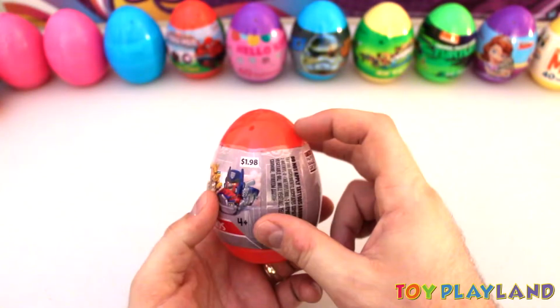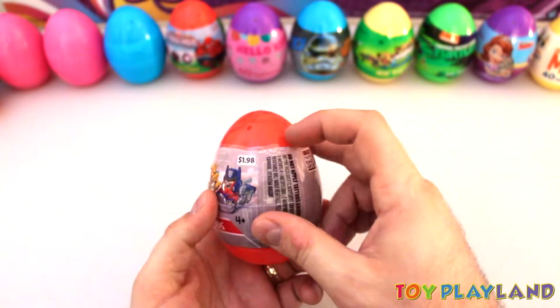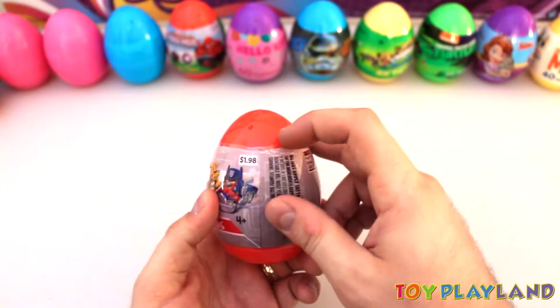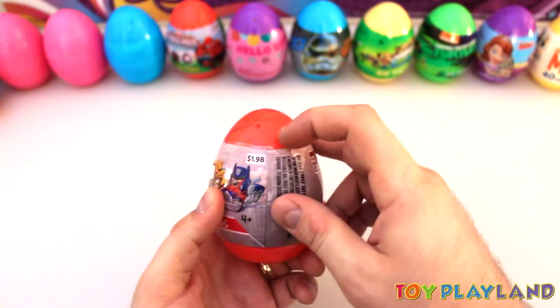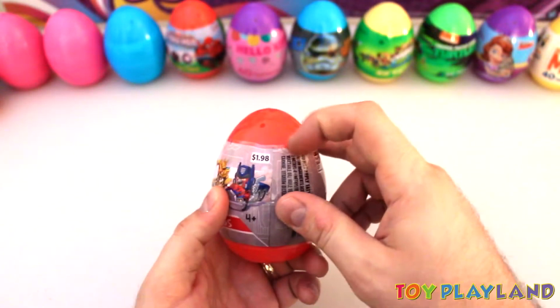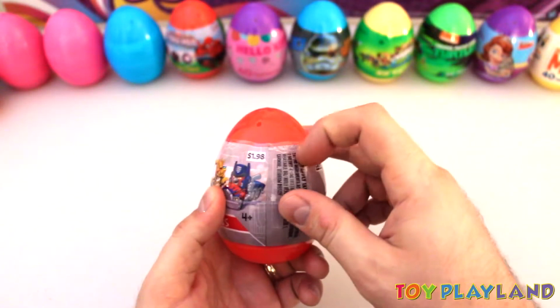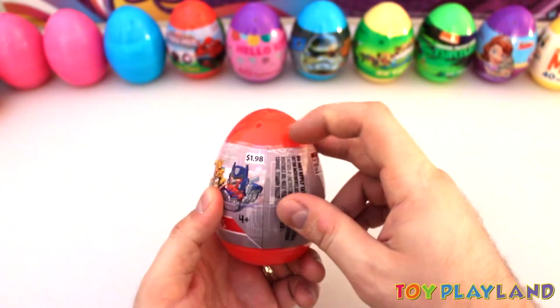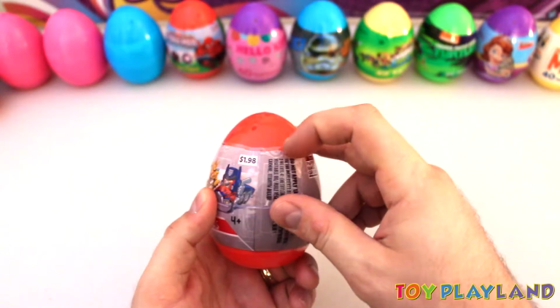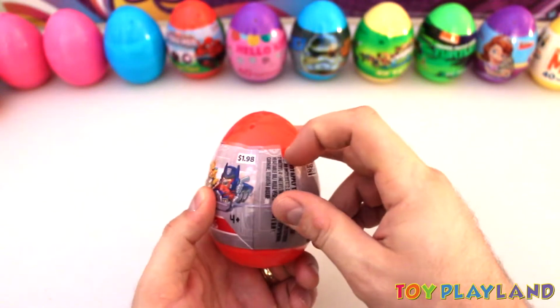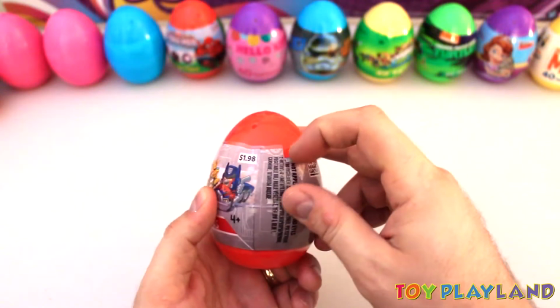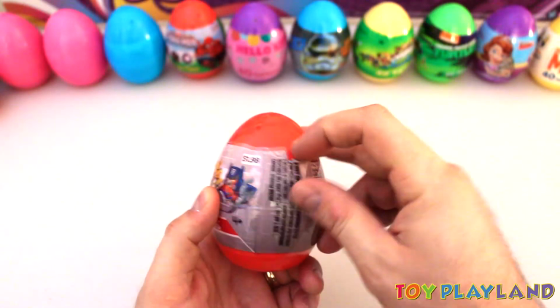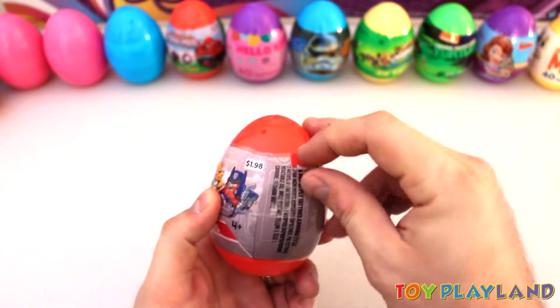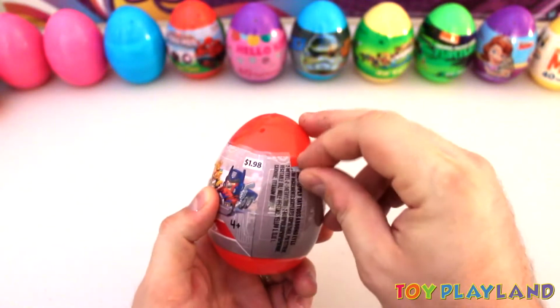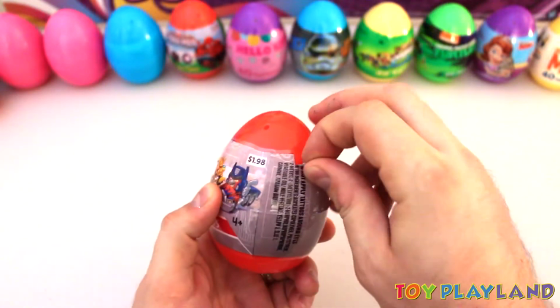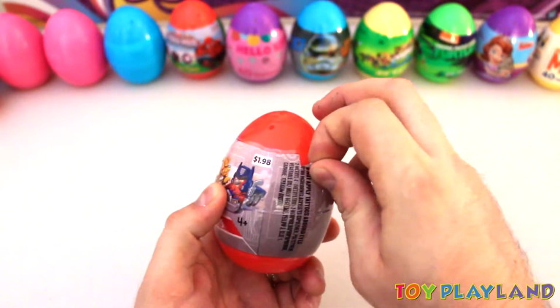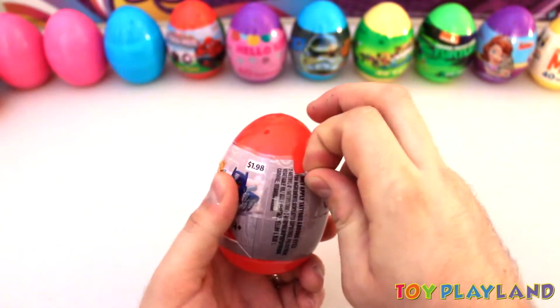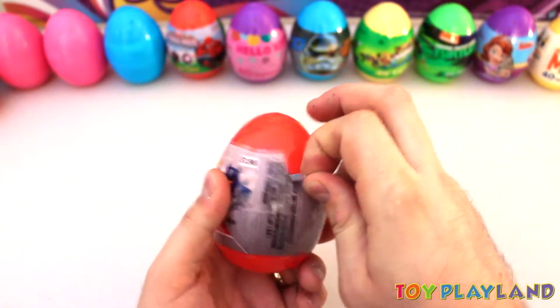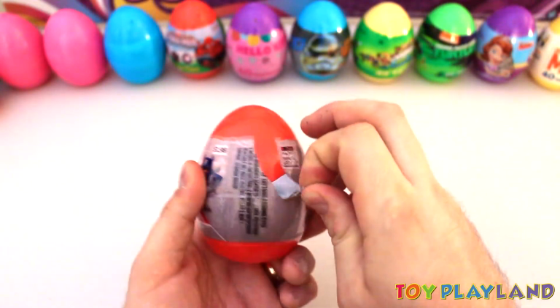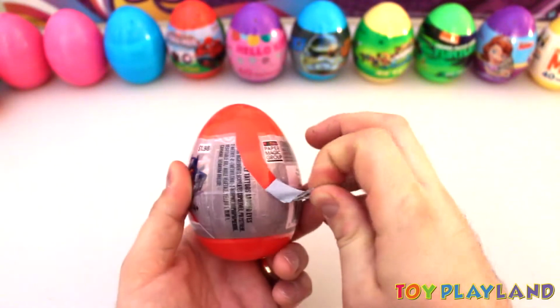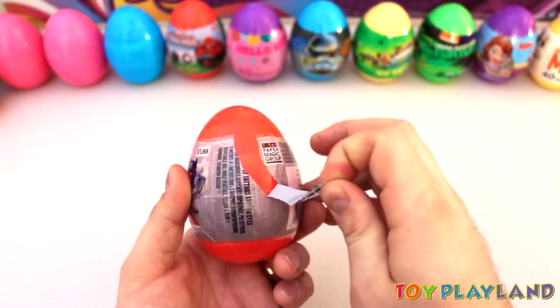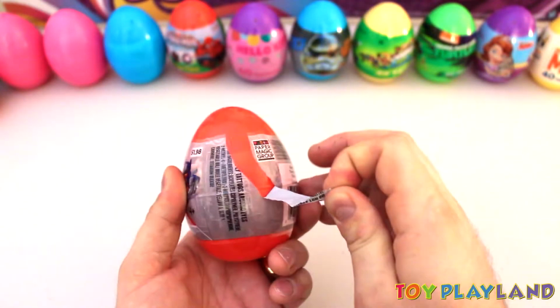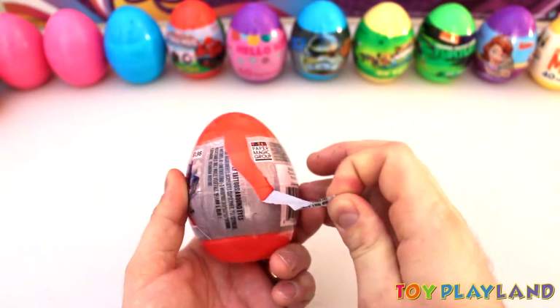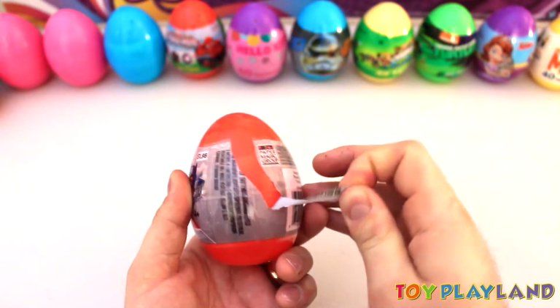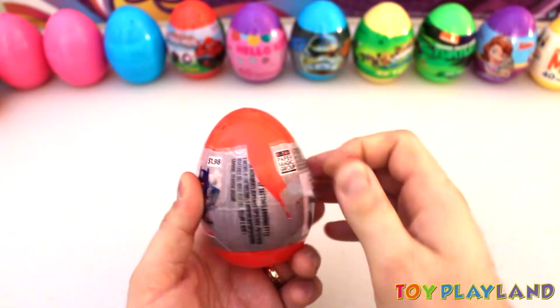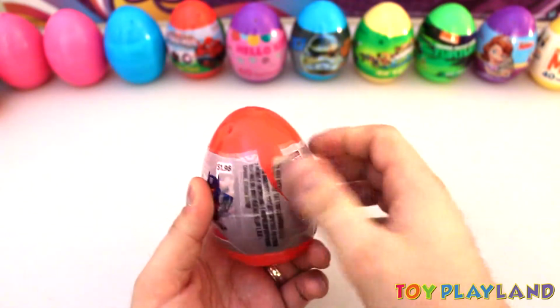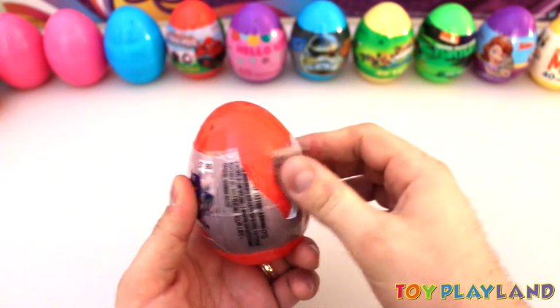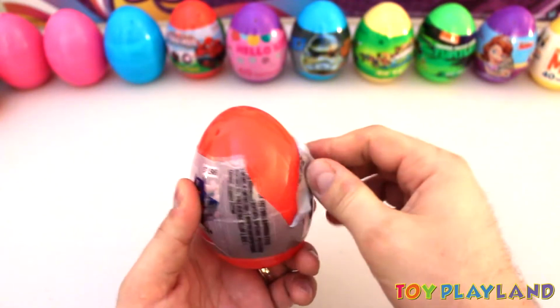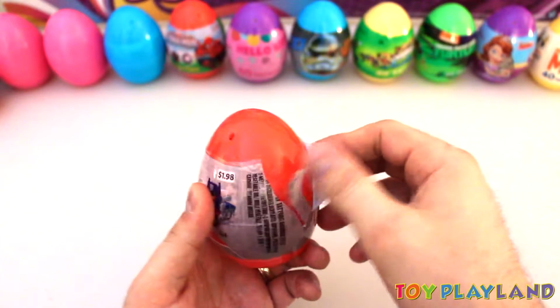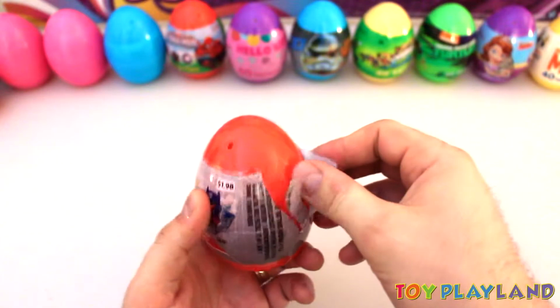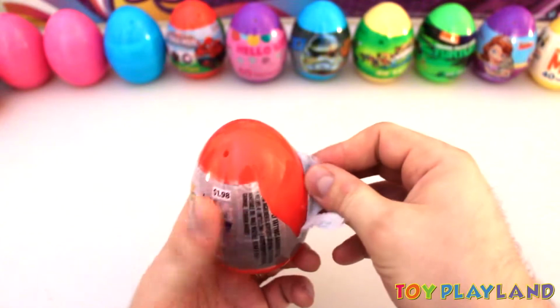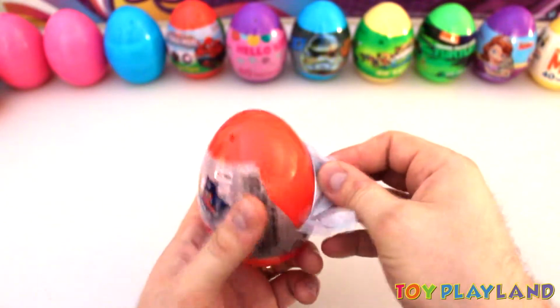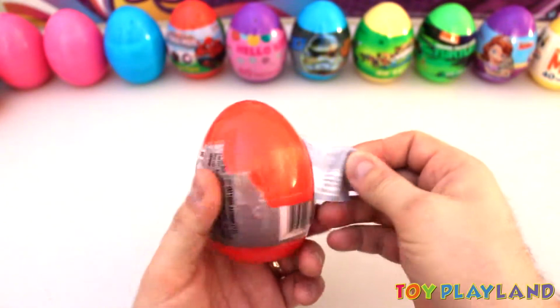Alright, let's go ahead and open this up and have a look inside.